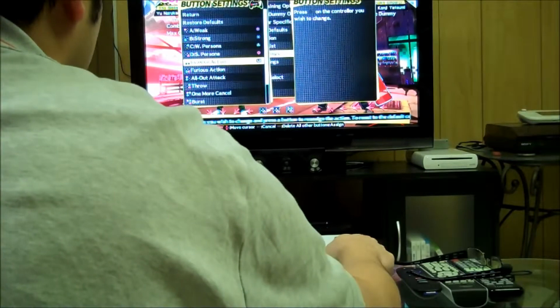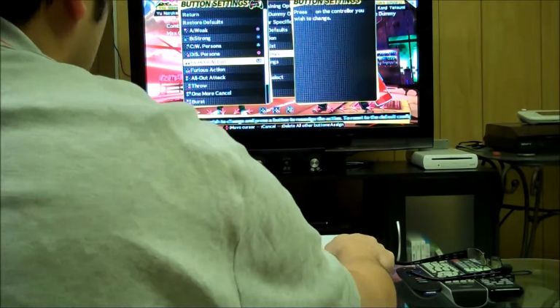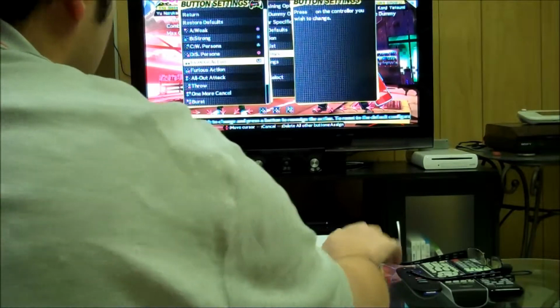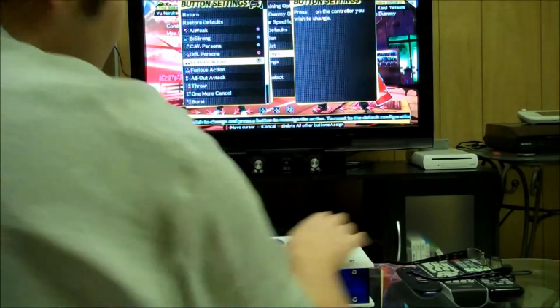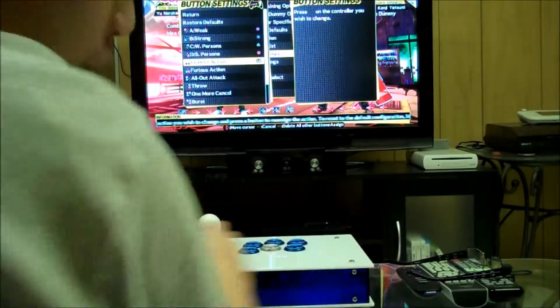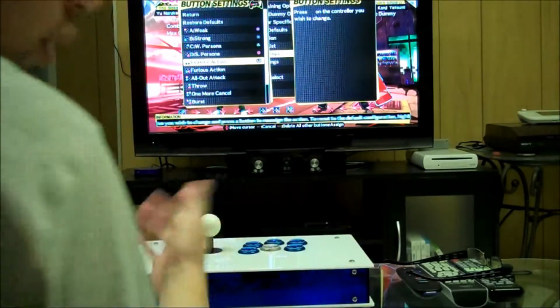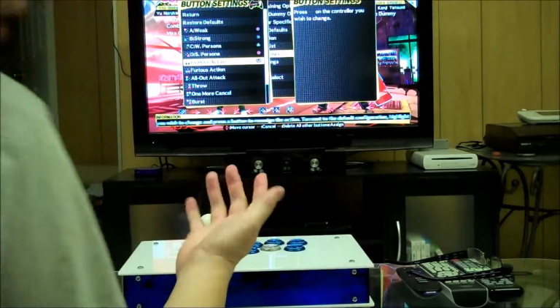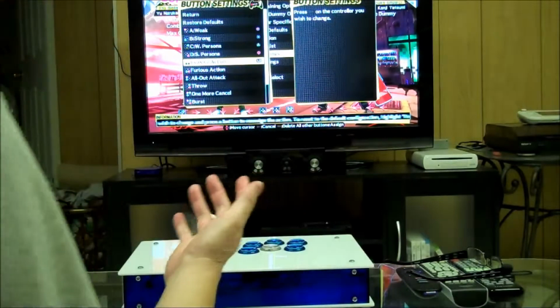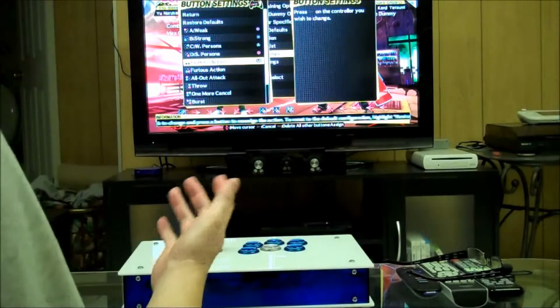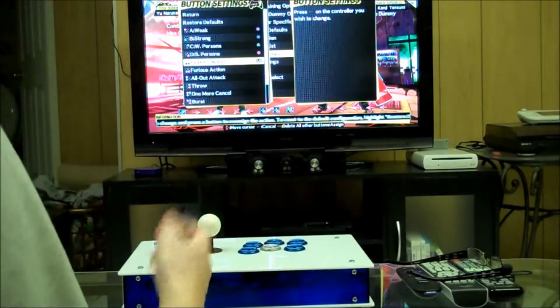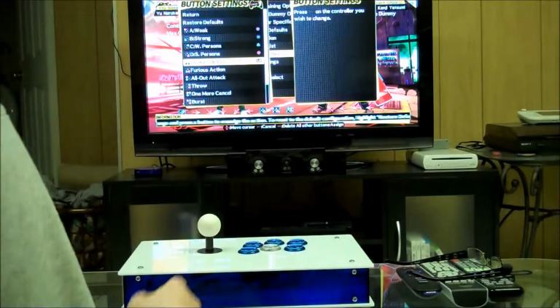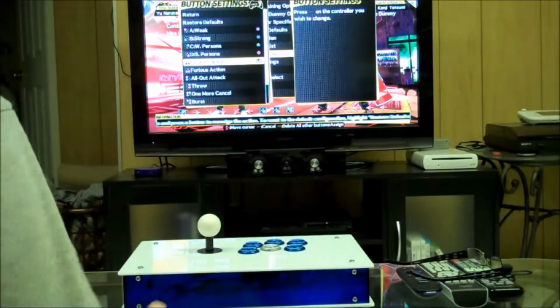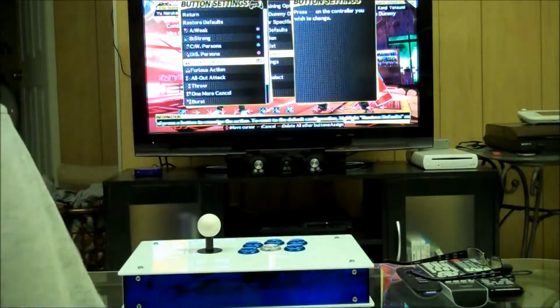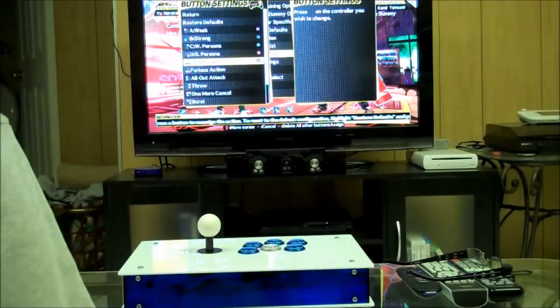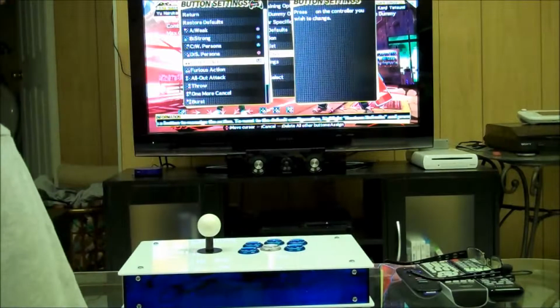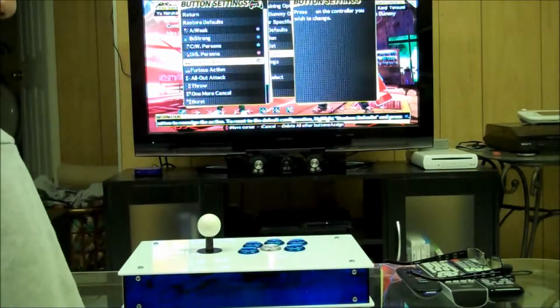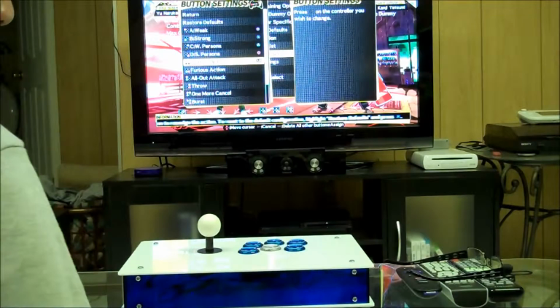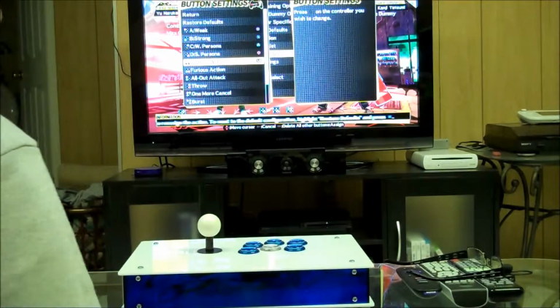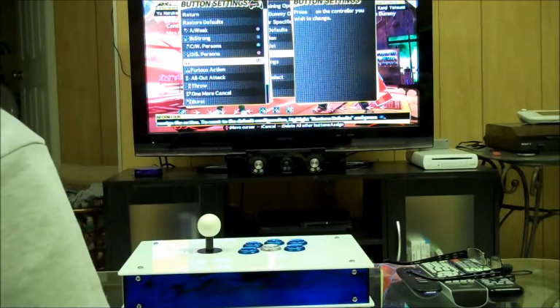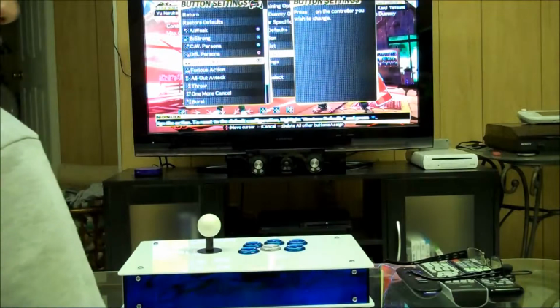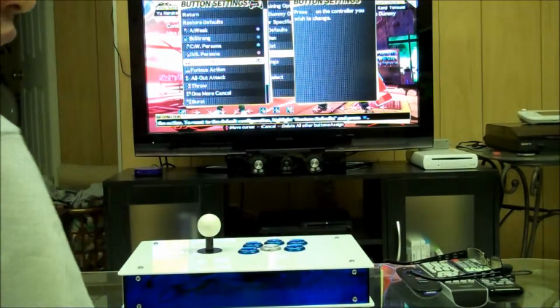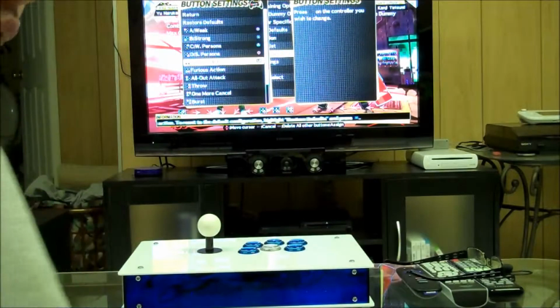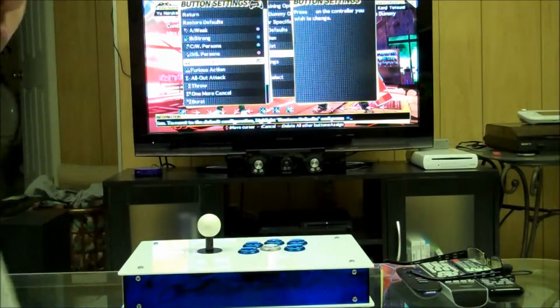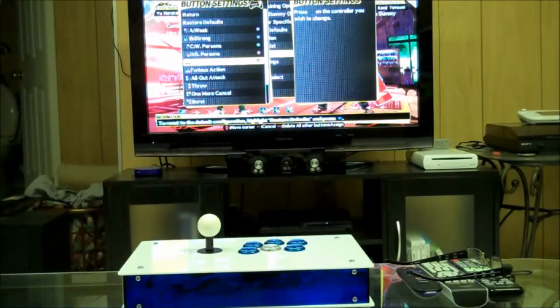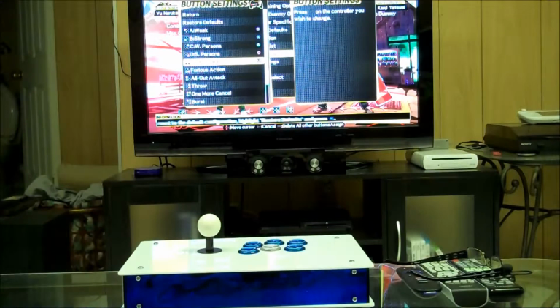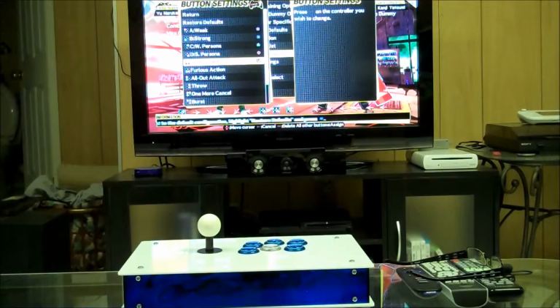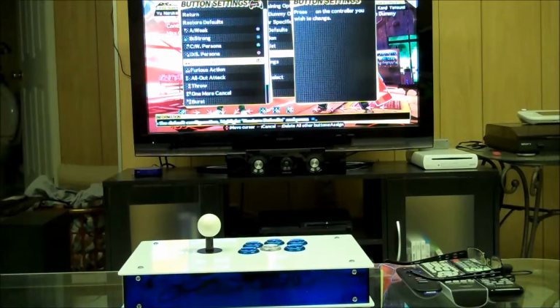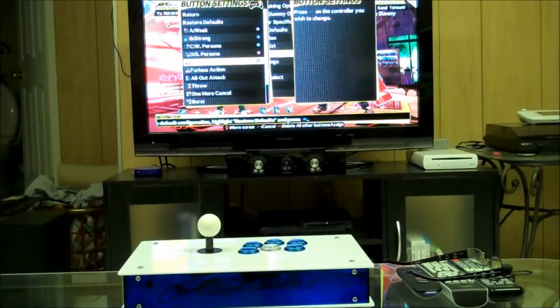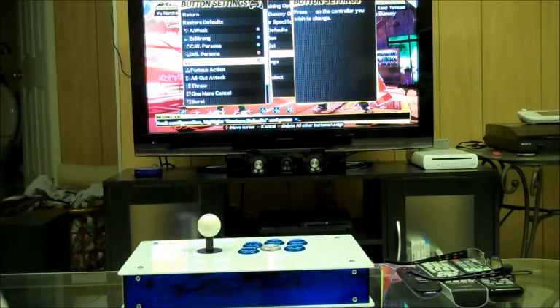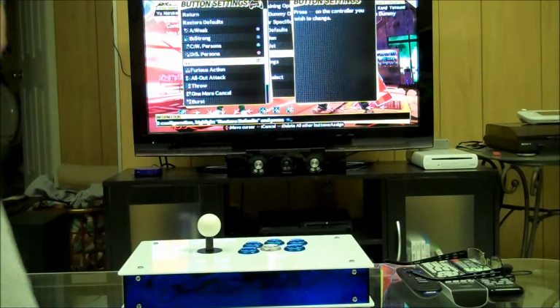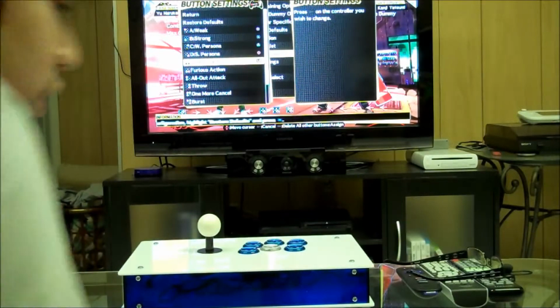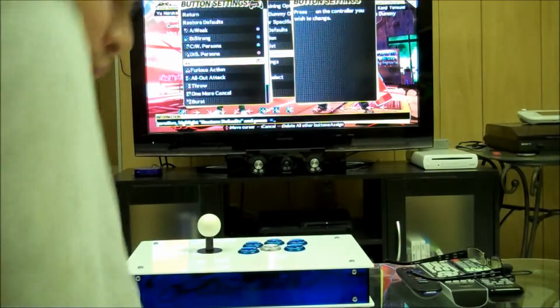Alright, so it works on the PlayStation 3, and now let's try it with the Xbox 360.